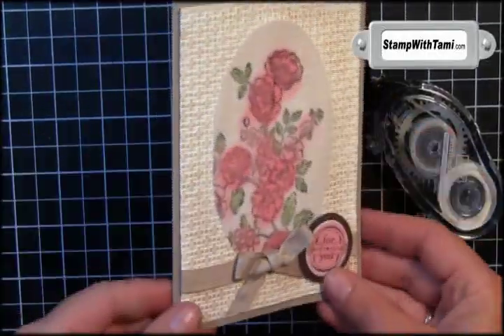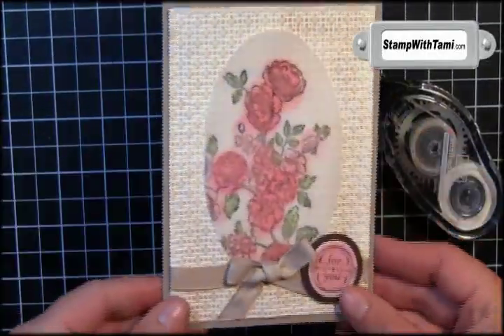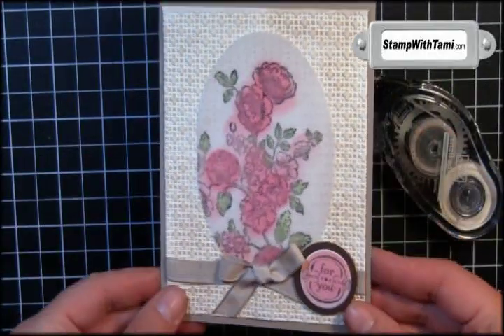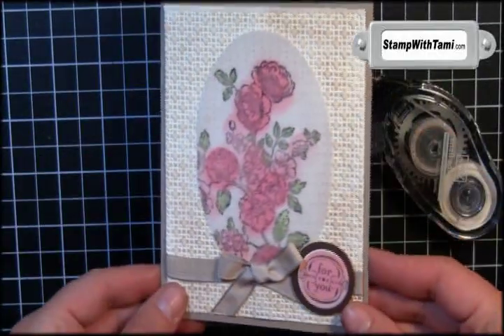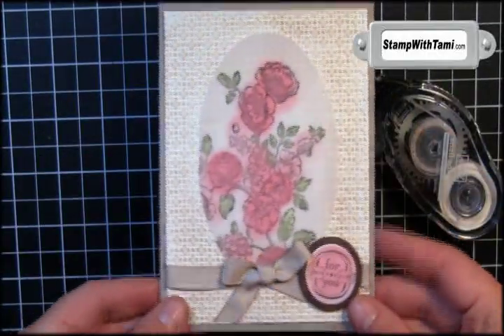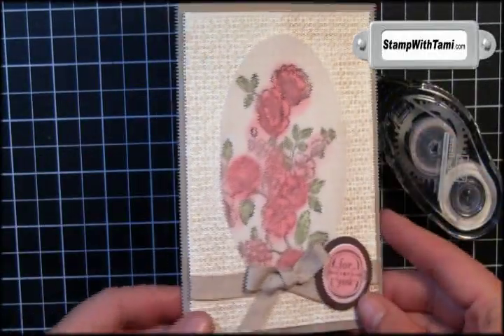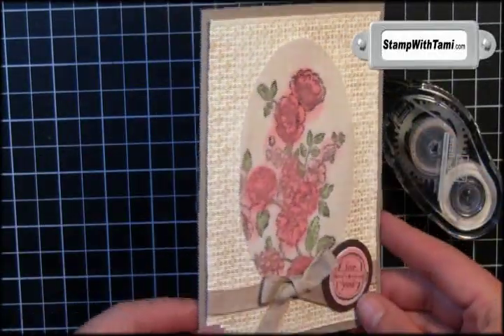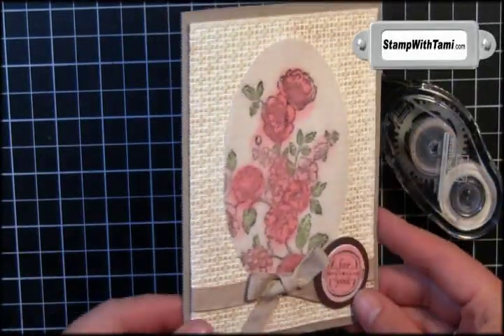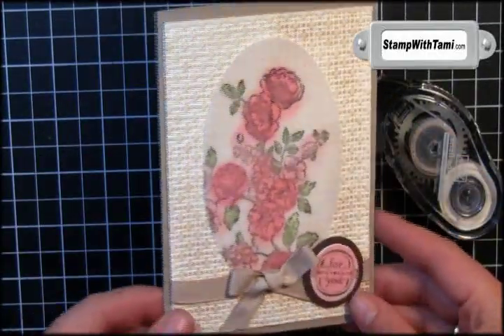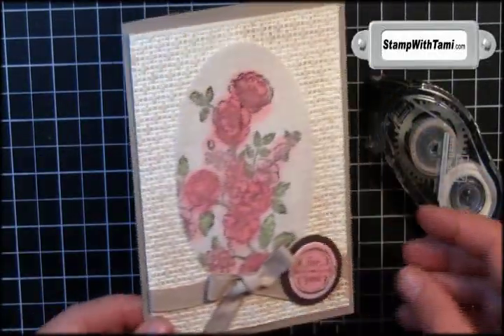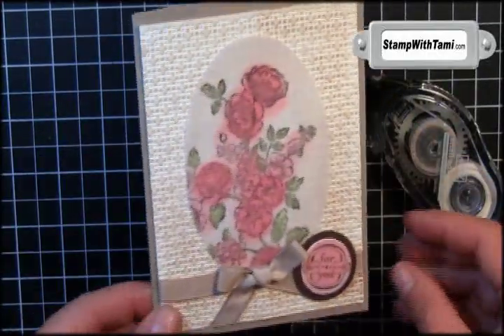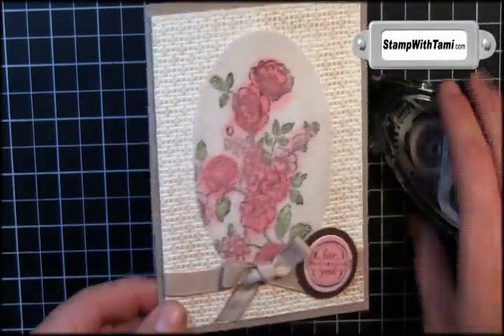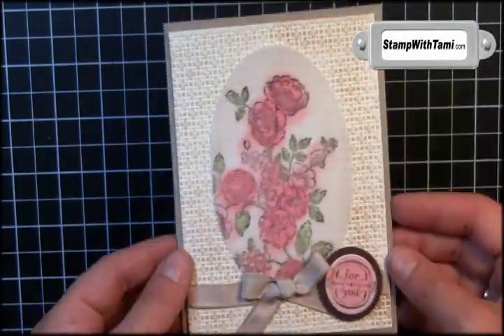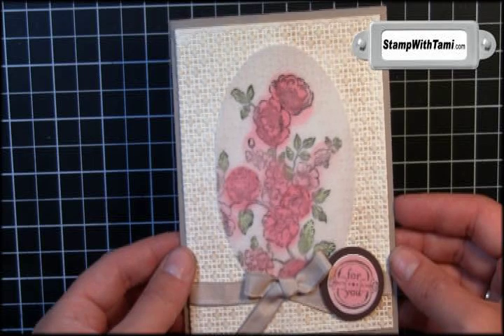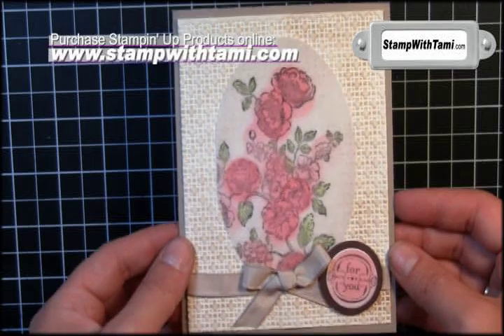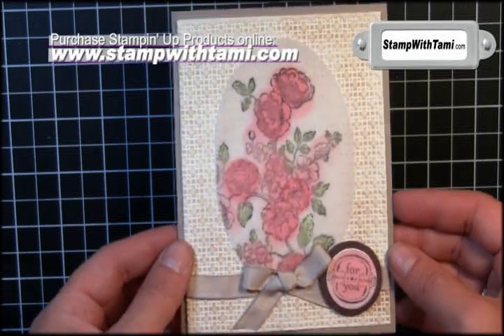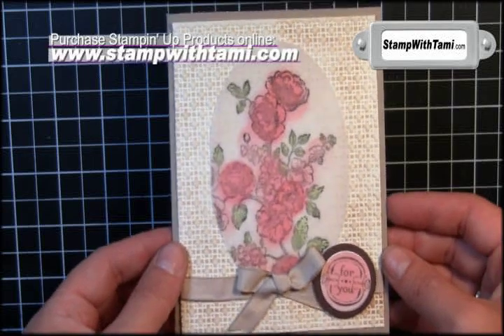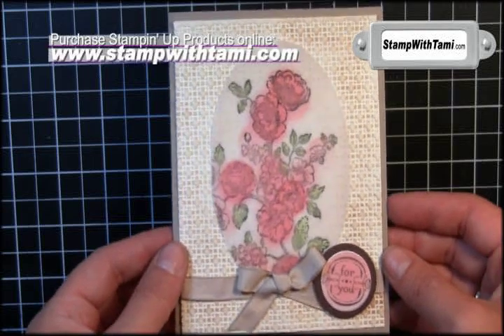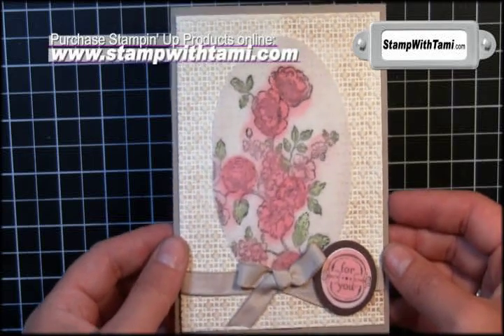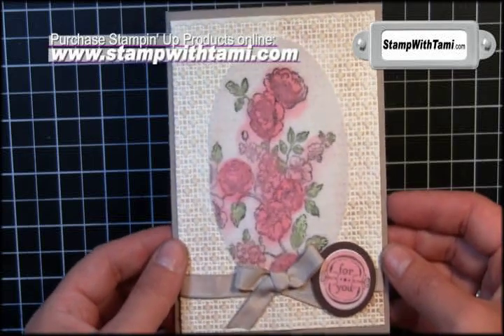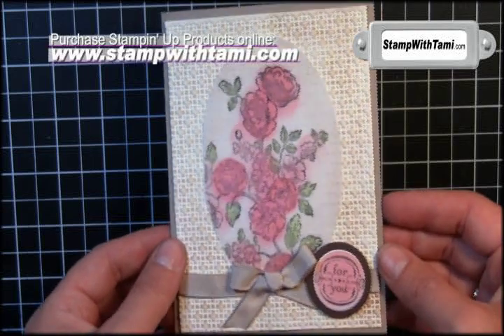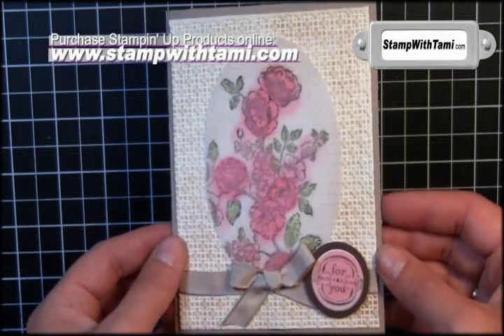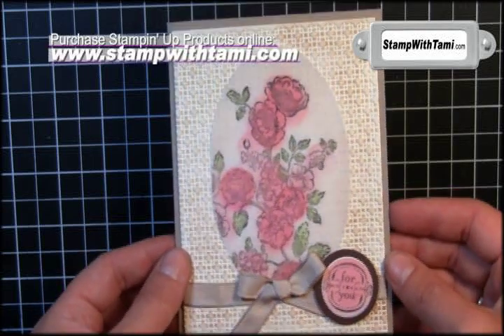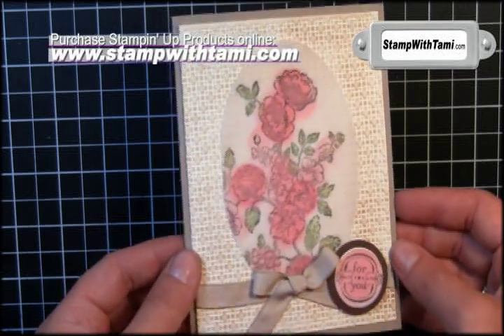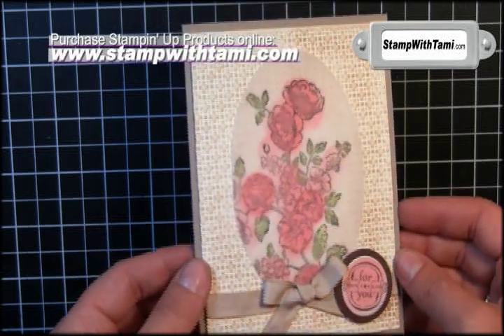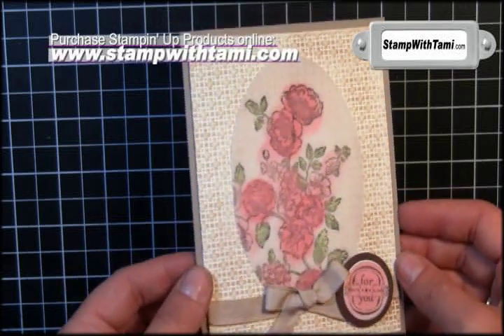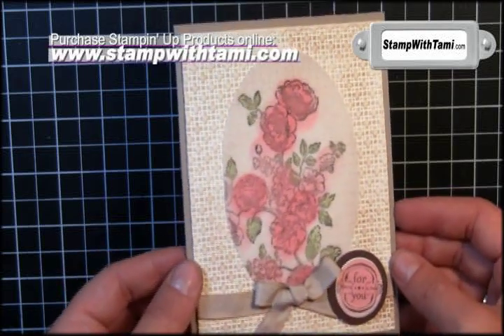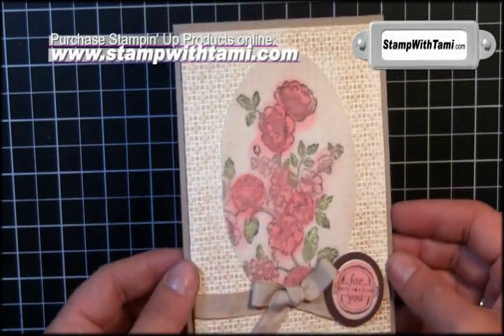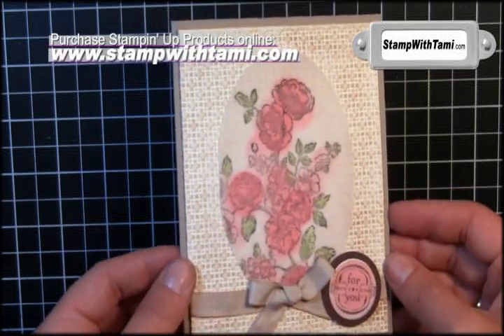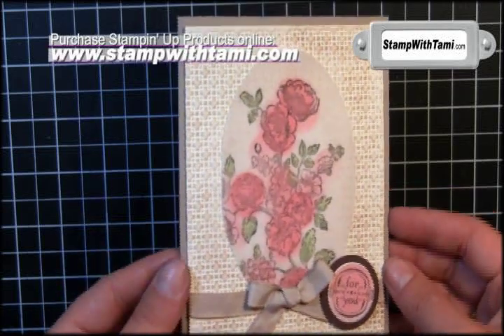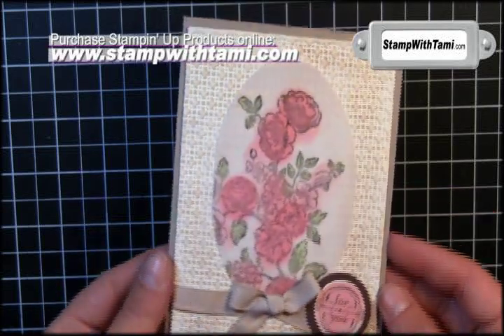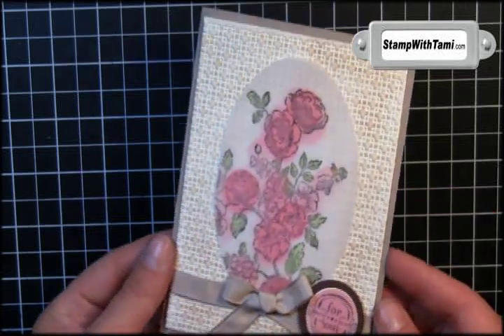Simple, elegant, and gorgeous. Be sure to visit my blog for the gallery and tons more video tutorials. Thanks for joining me today.